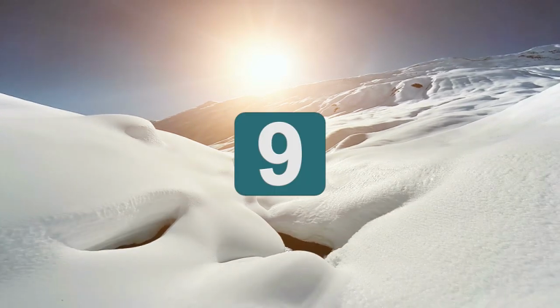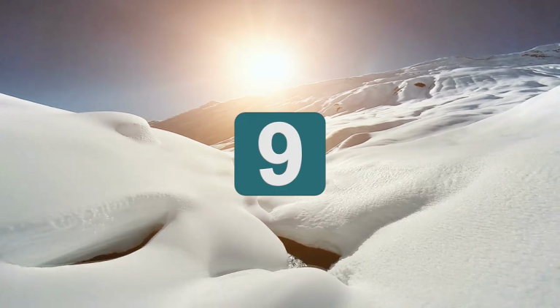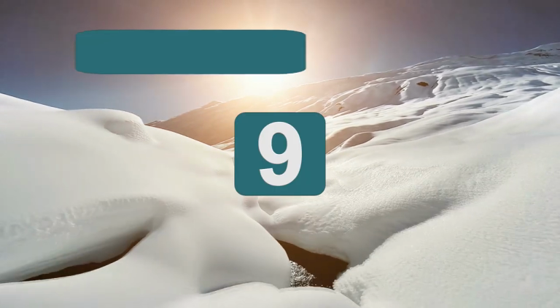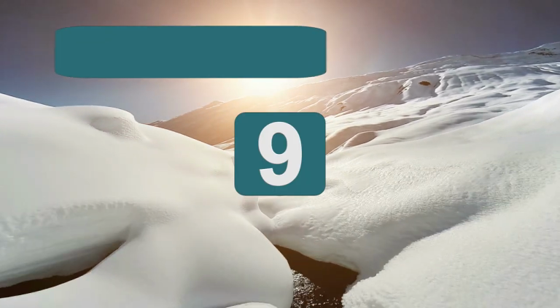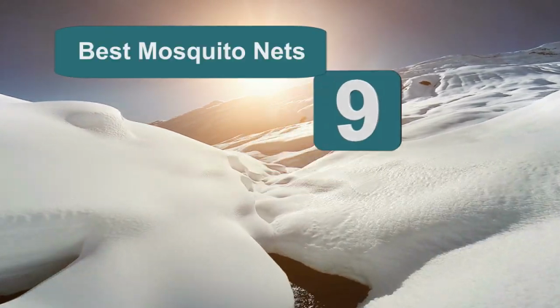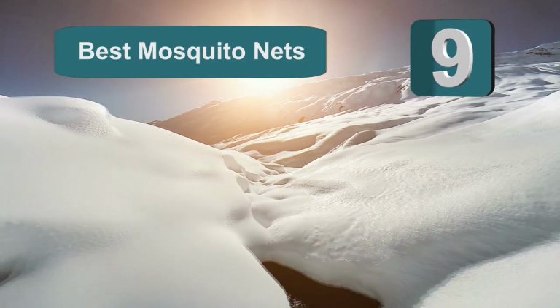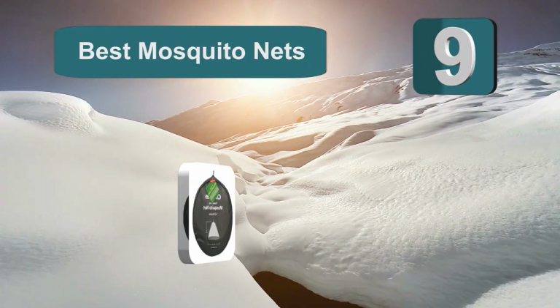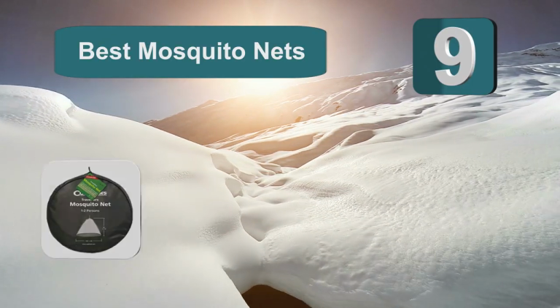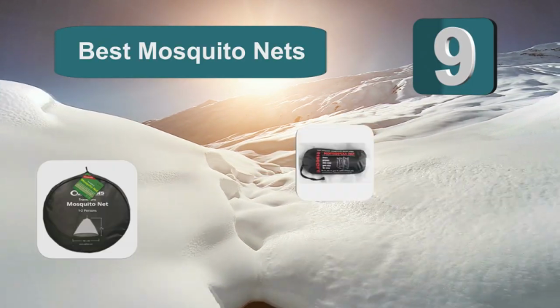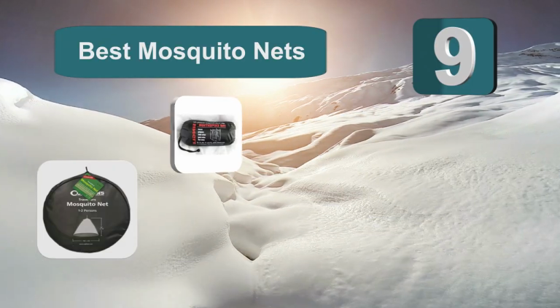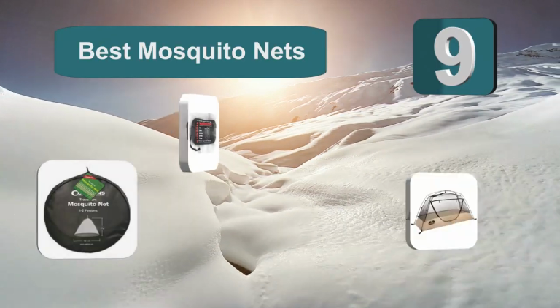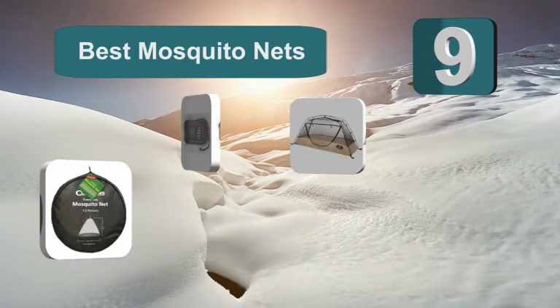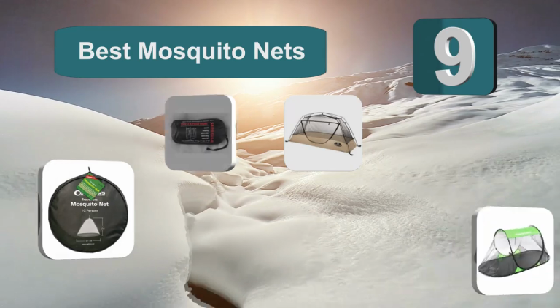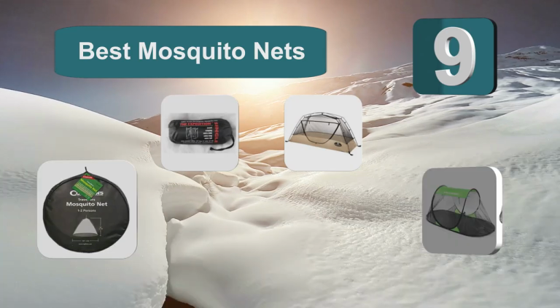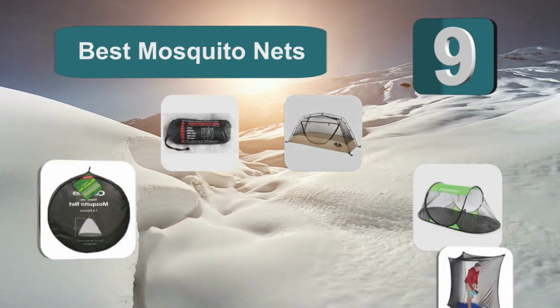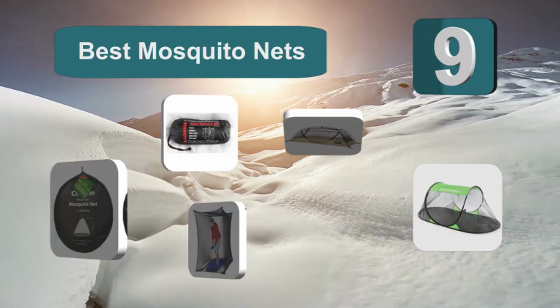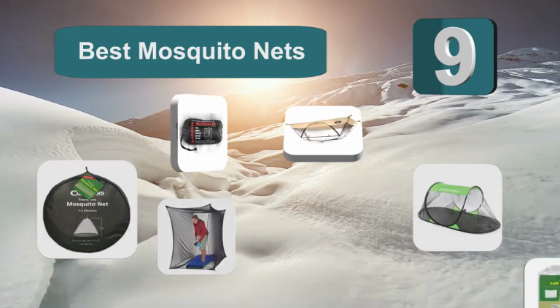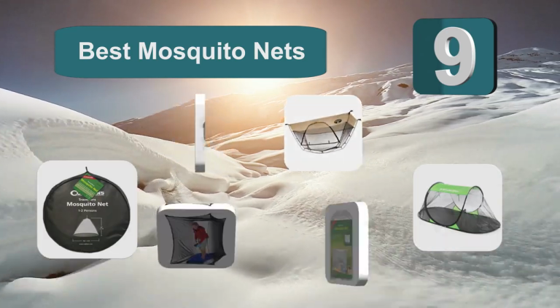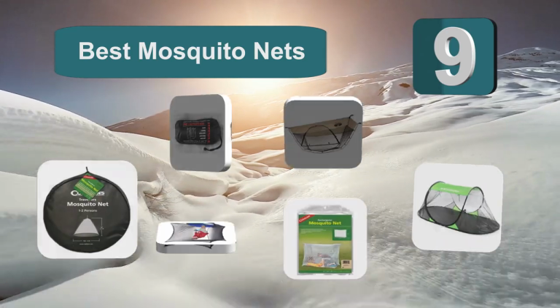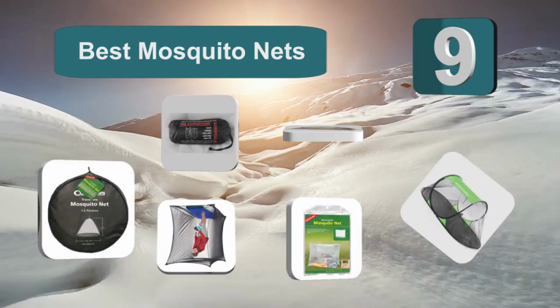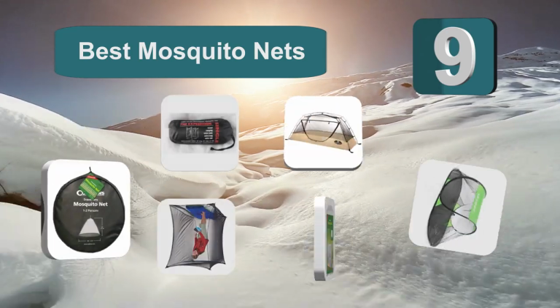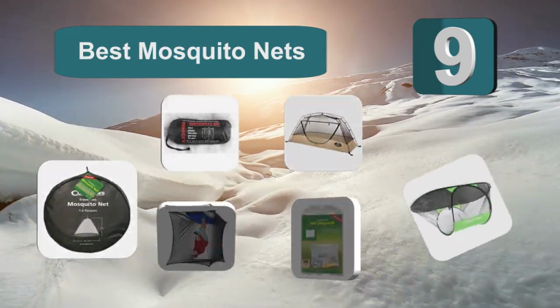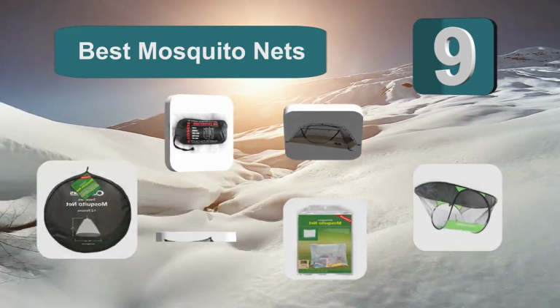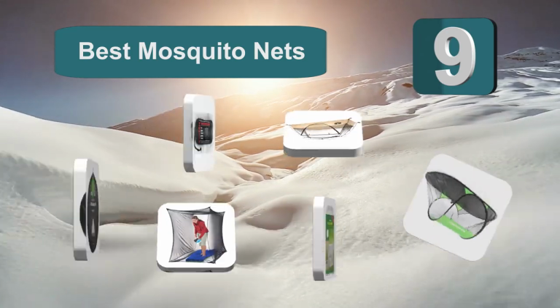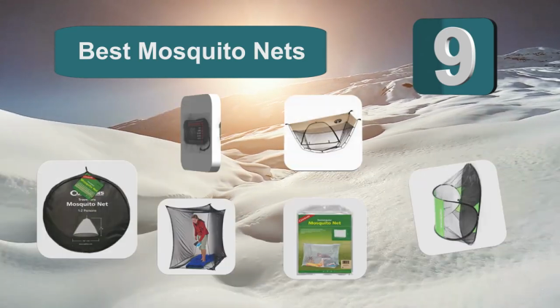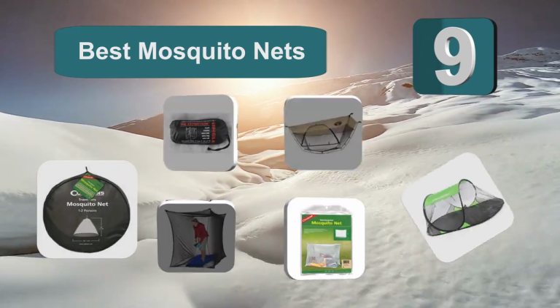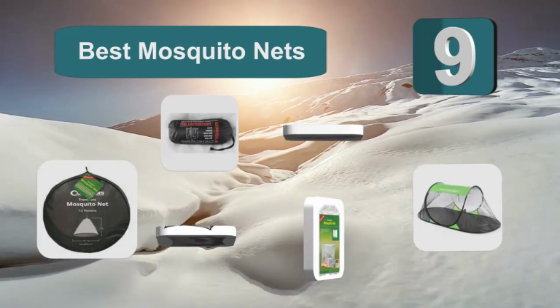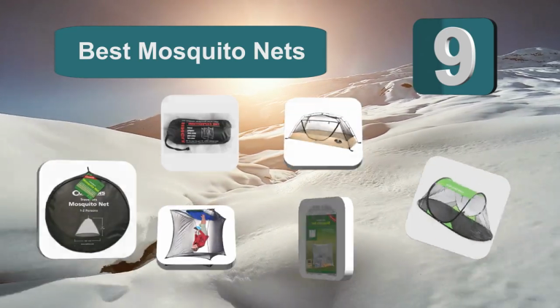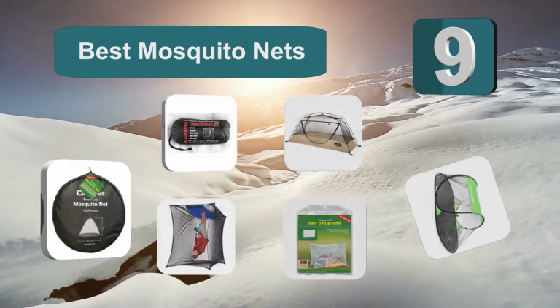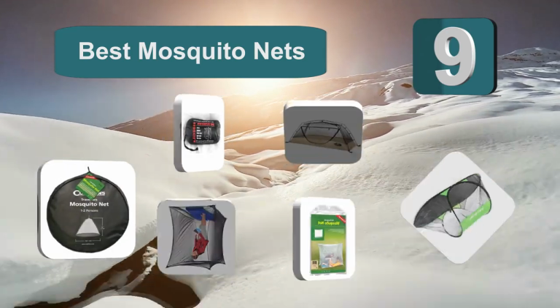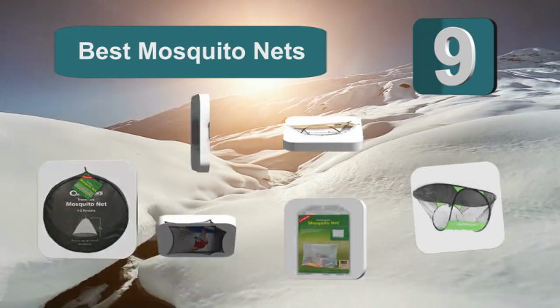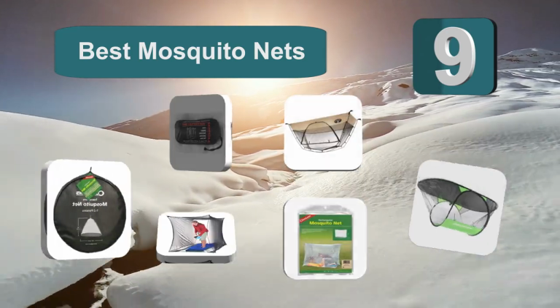Top nine best mosquito nets. Mosquito bites aren't just annoying and painful — it's important to keep you safe while you are traveling.